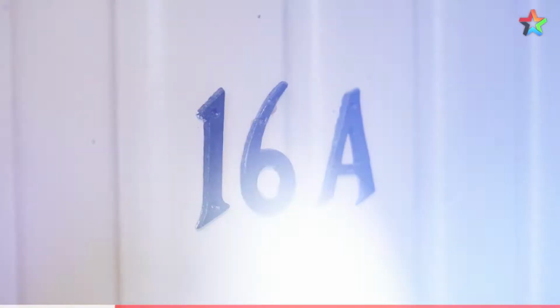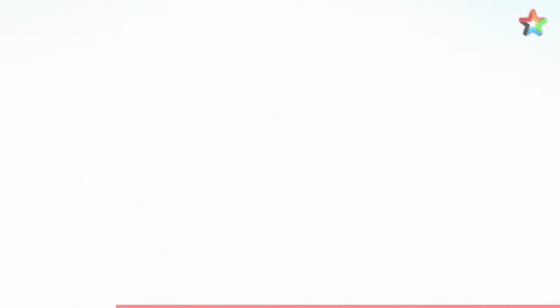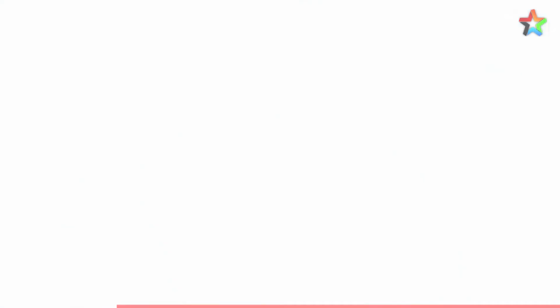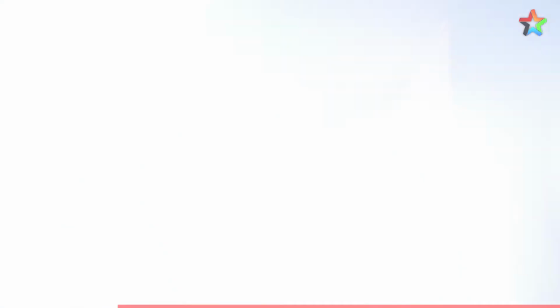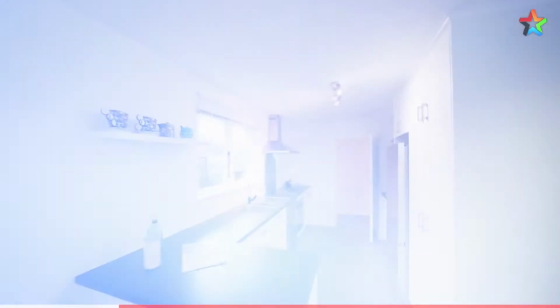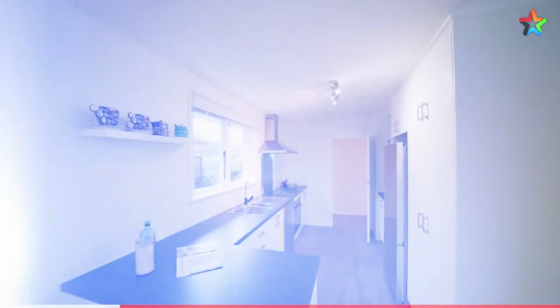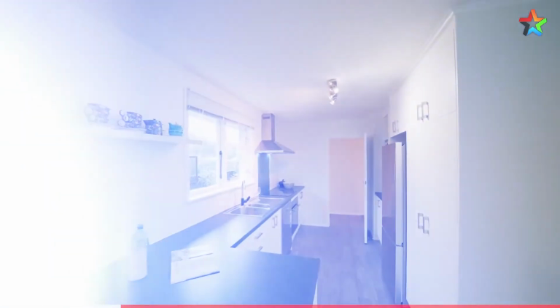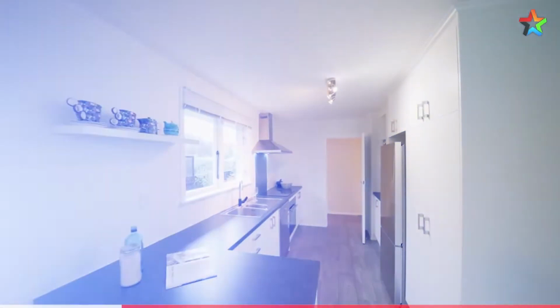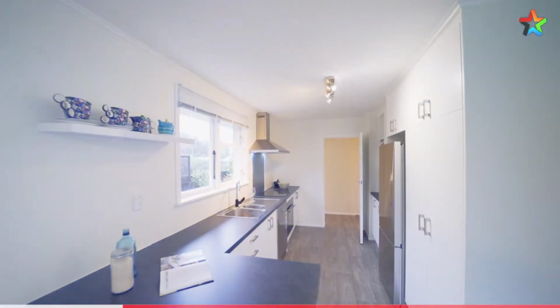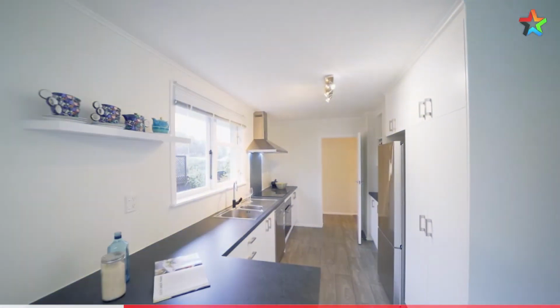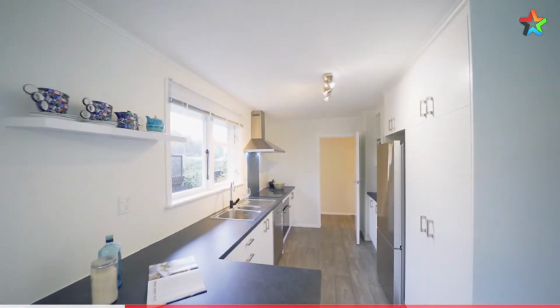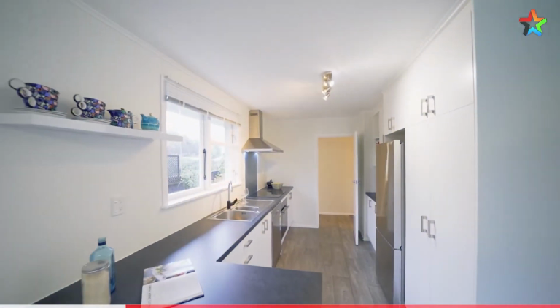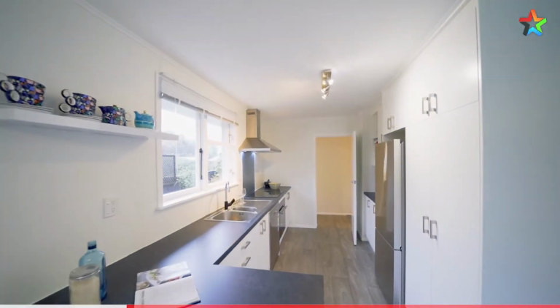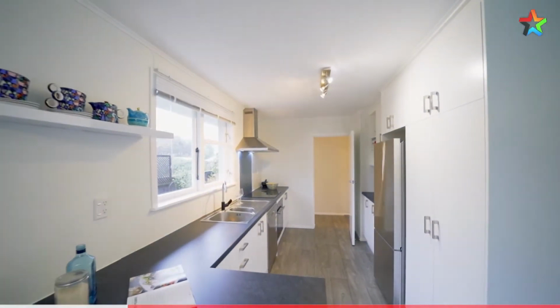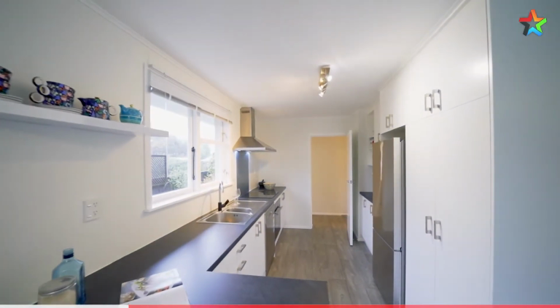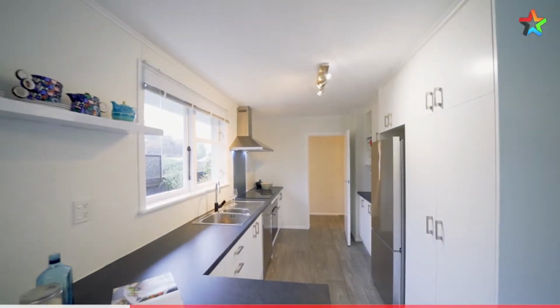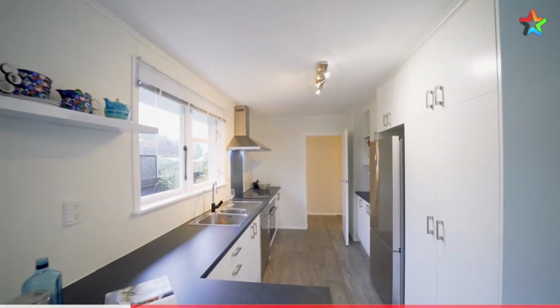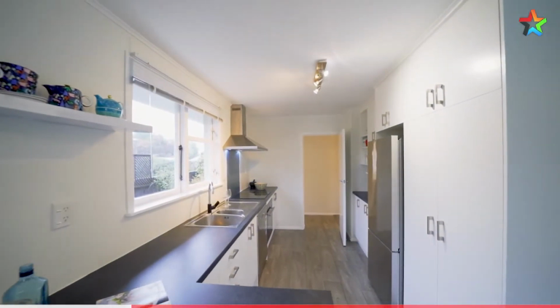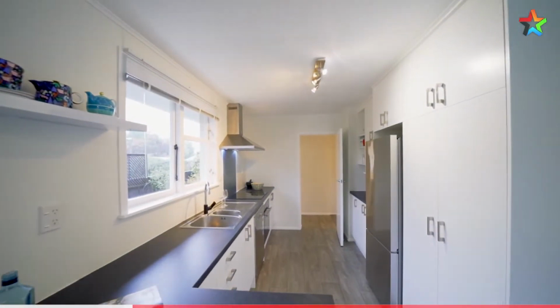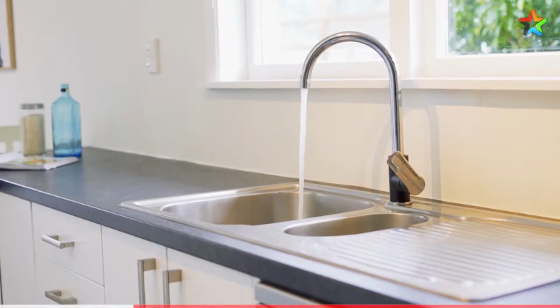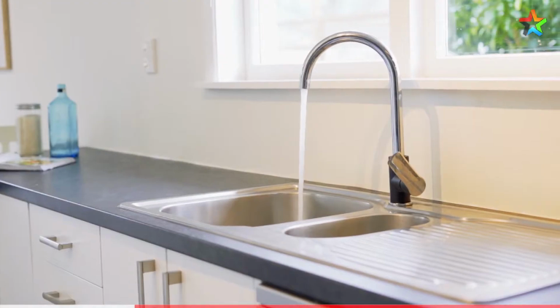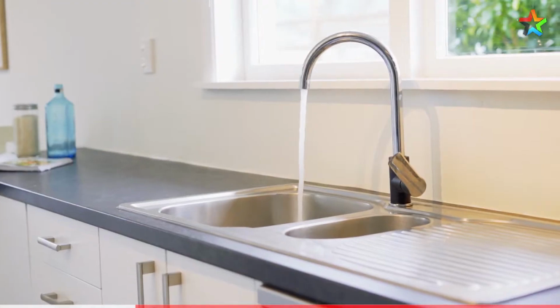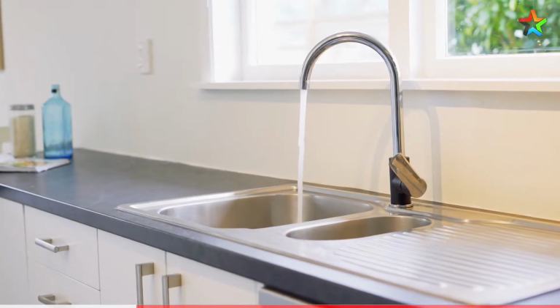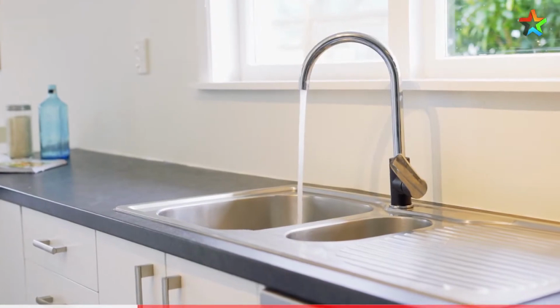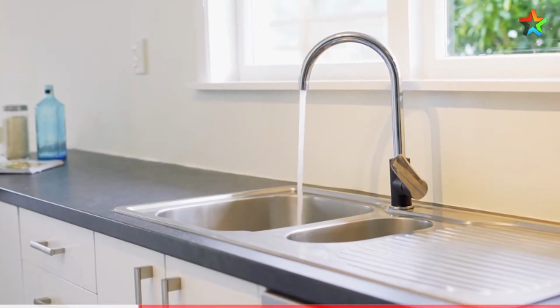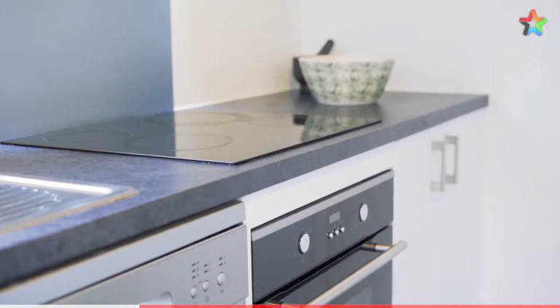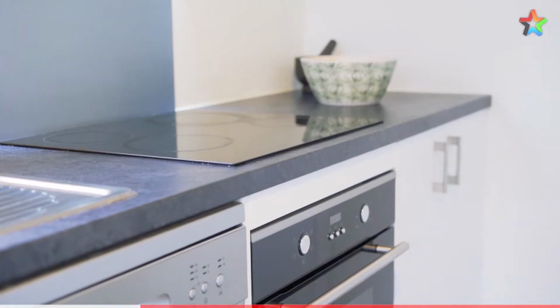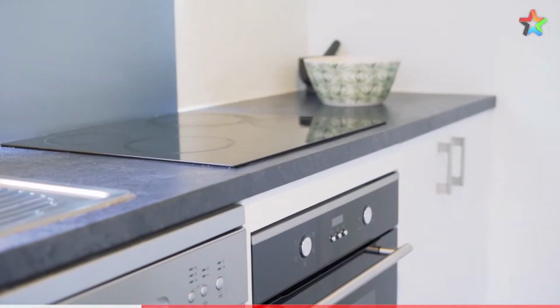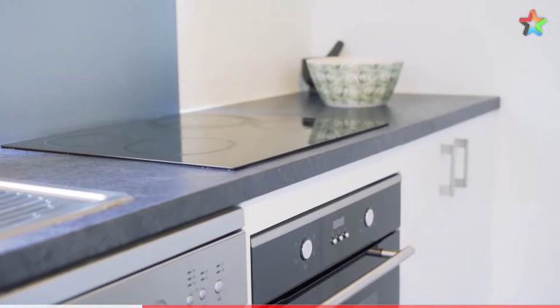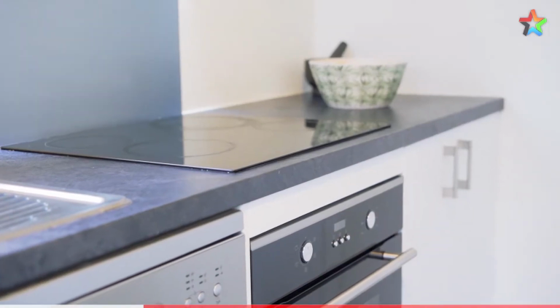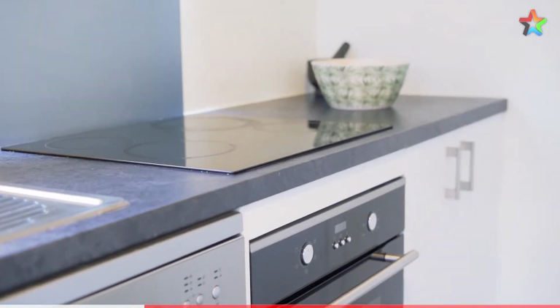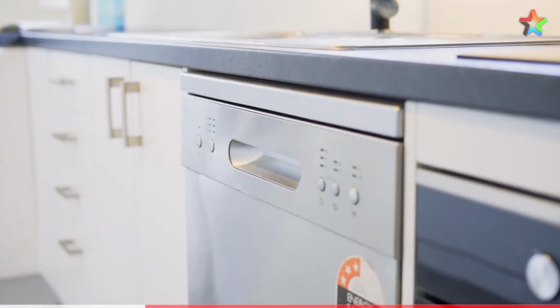This home has a modern kitchen with good bench space, a one and a half sink, a range hood and a dishwasher.